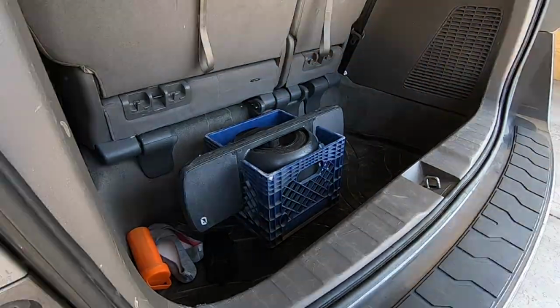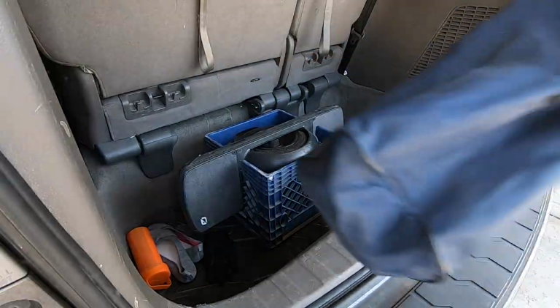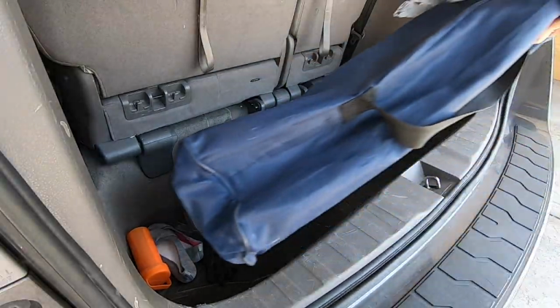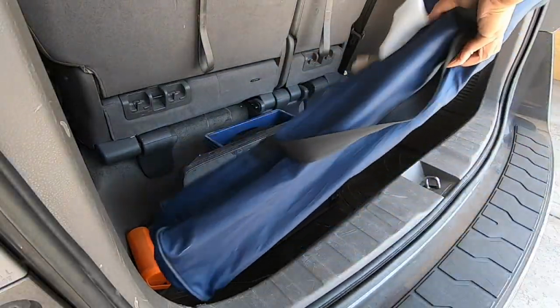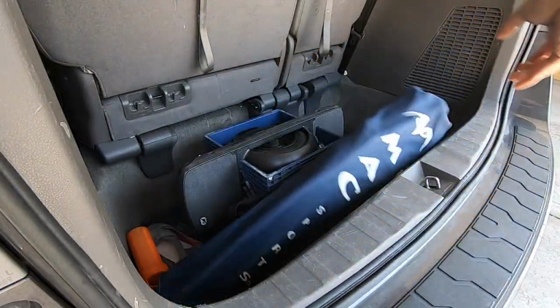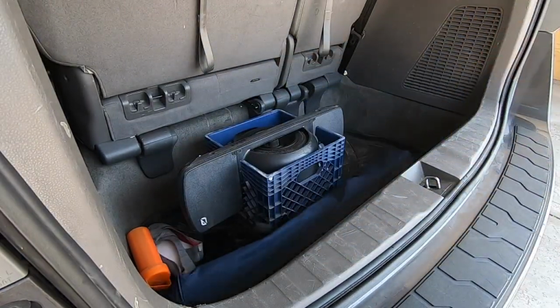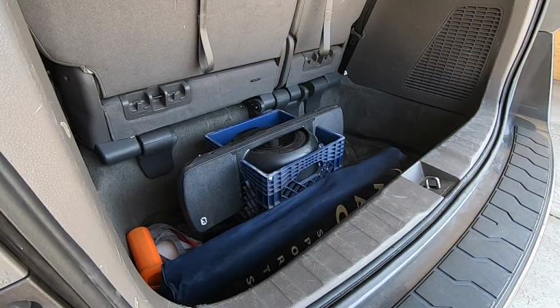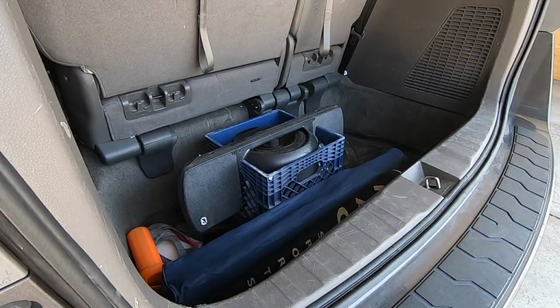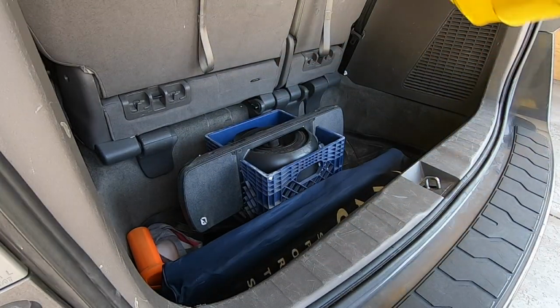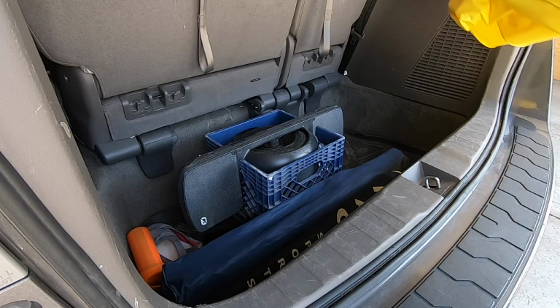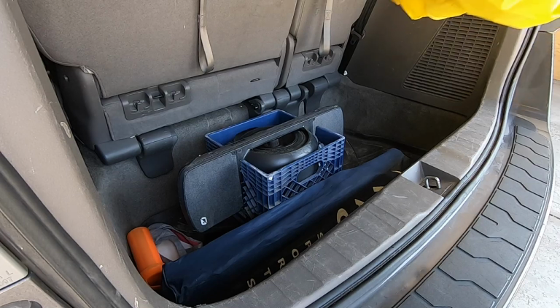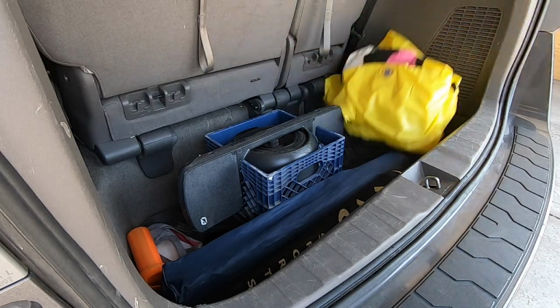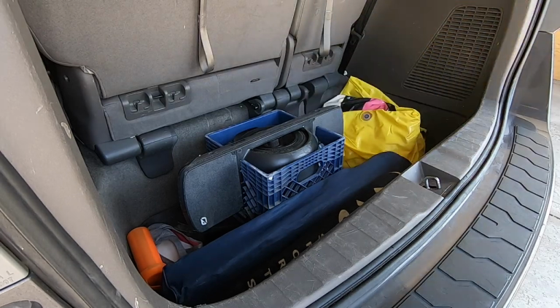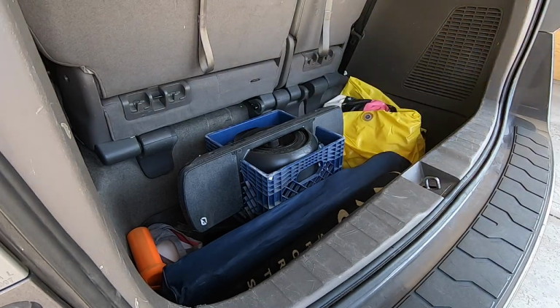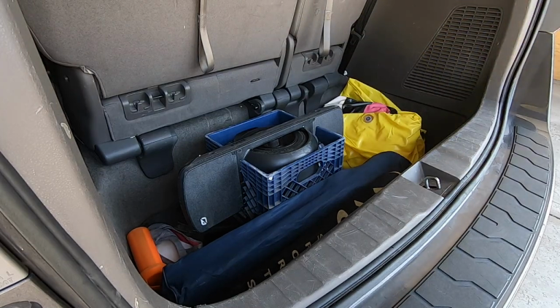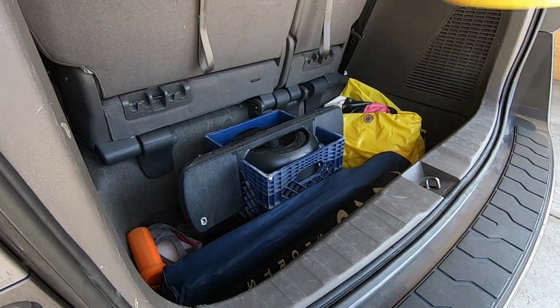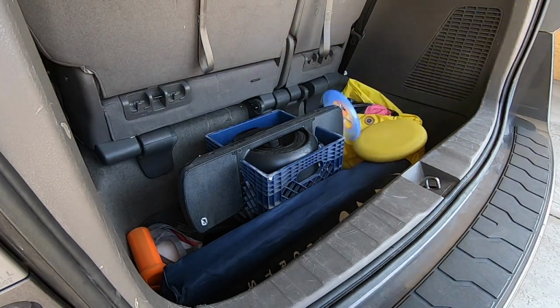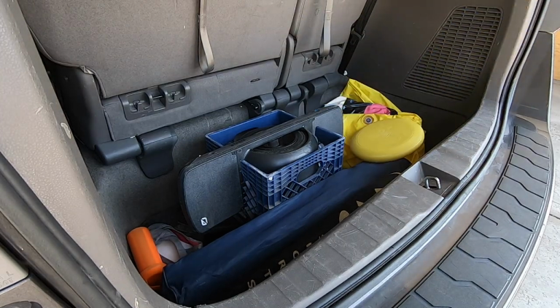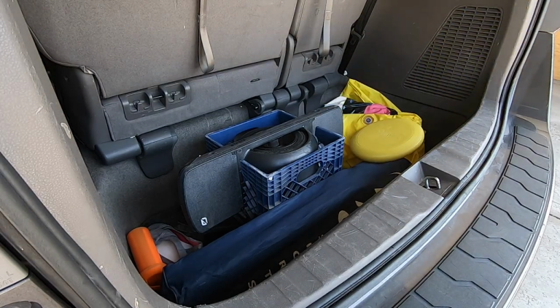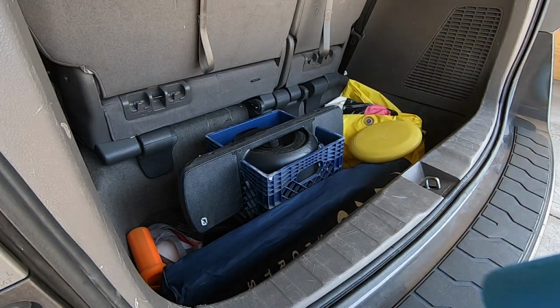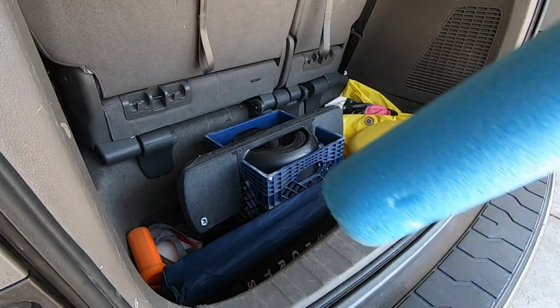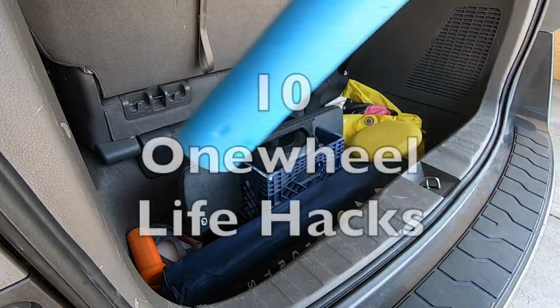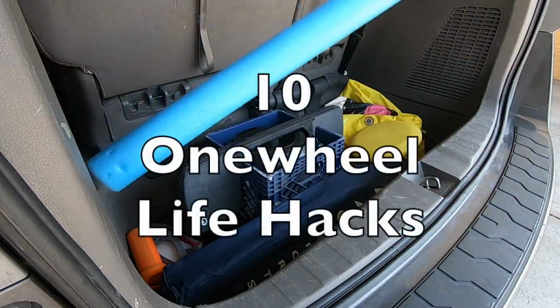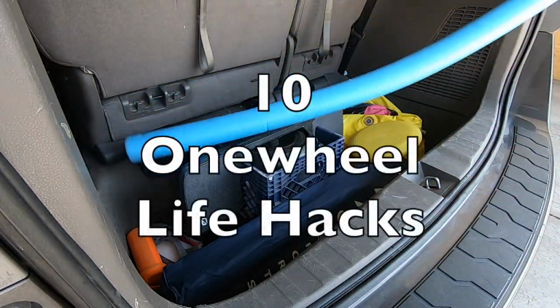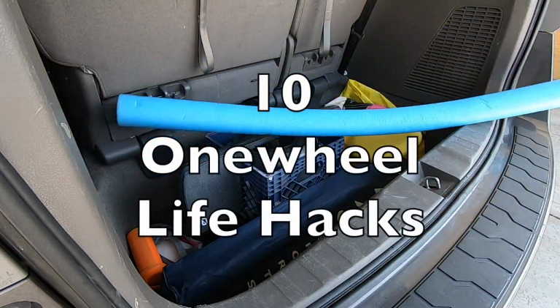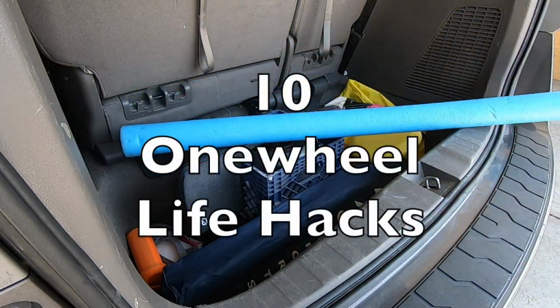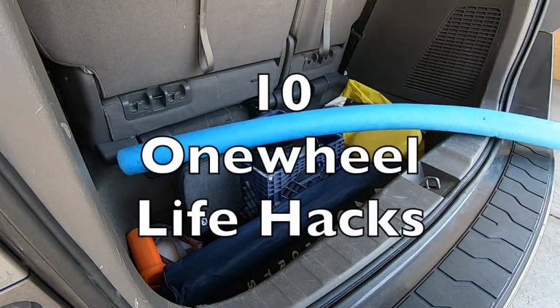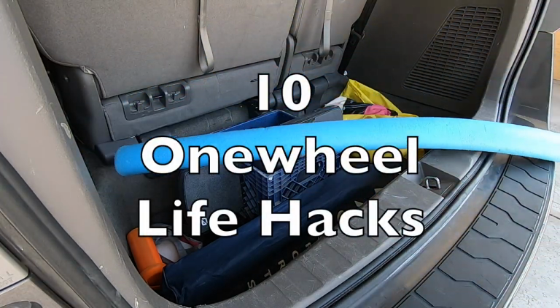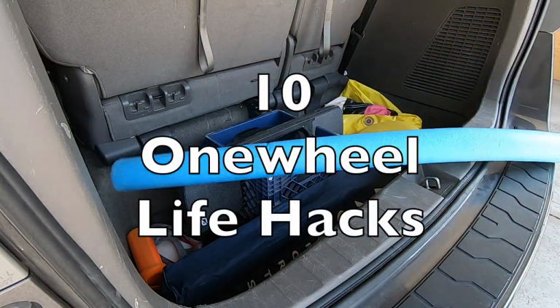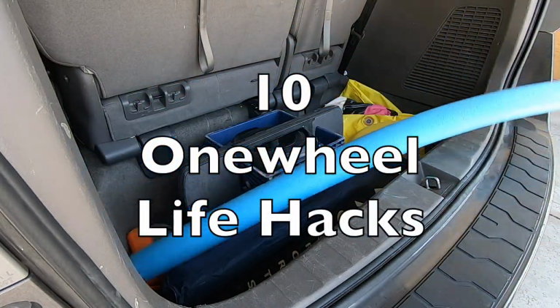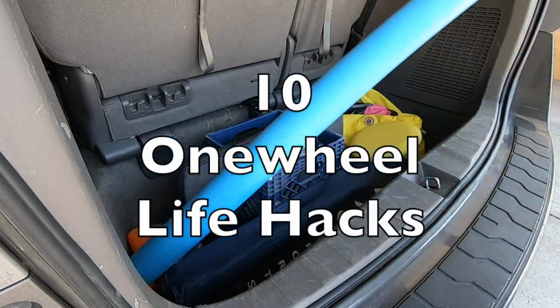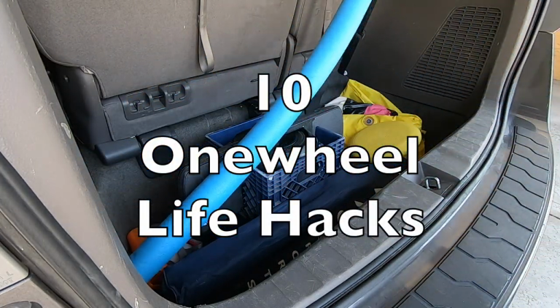If you own a Onewheel, chances are your life is plagued with first-world problems. I'm here to help with 10 Onewheel Life Hacks.